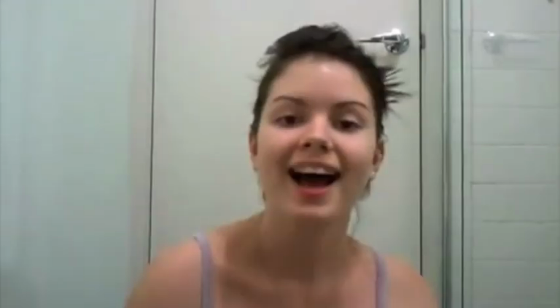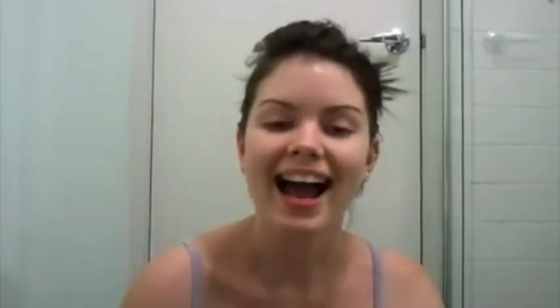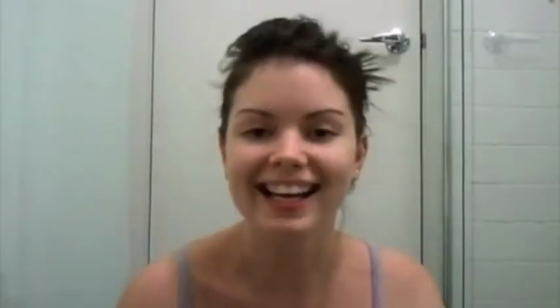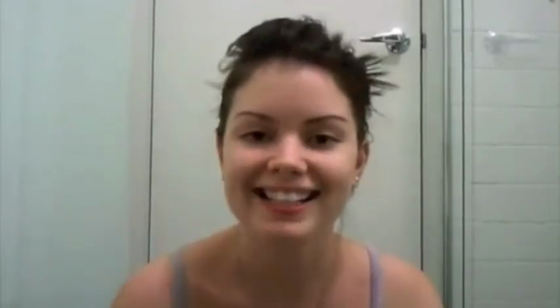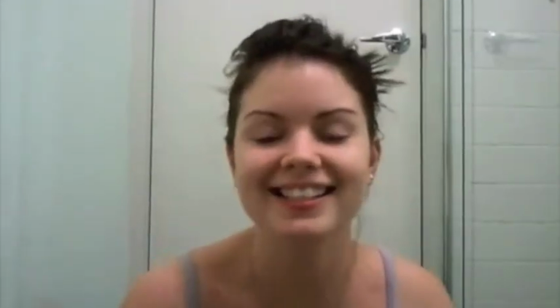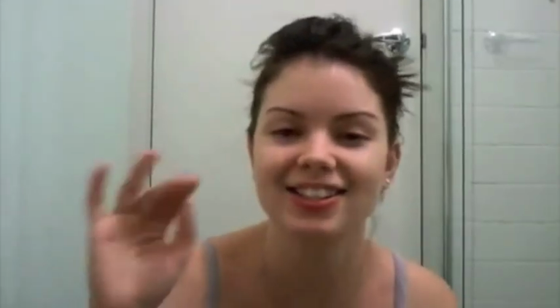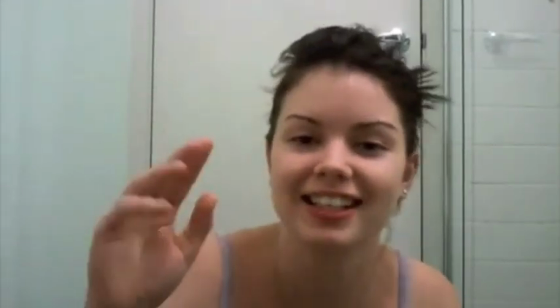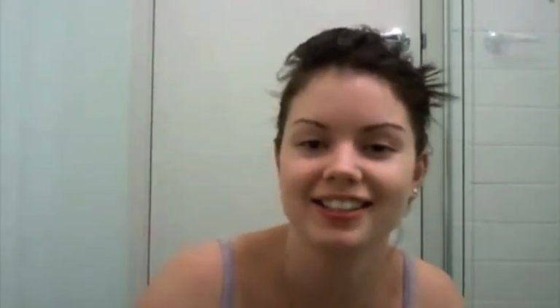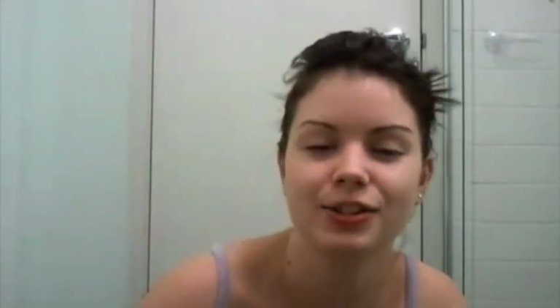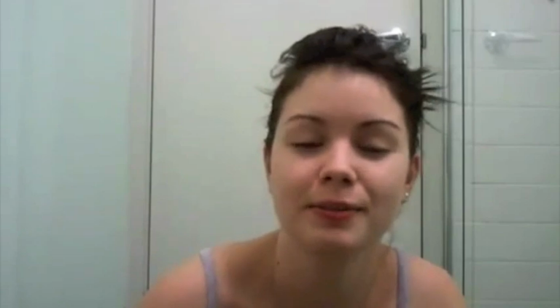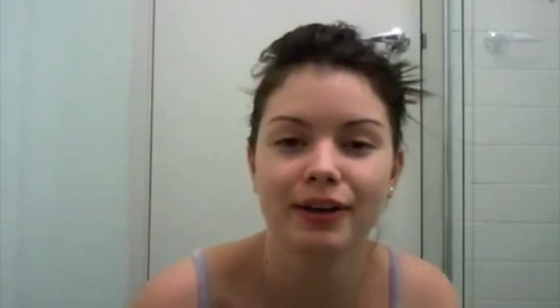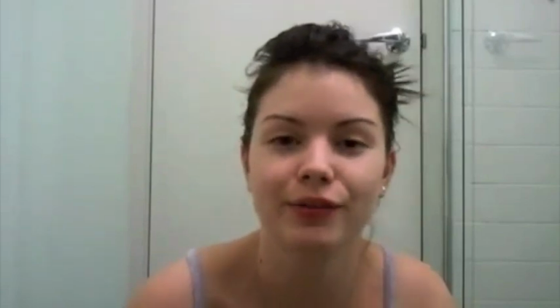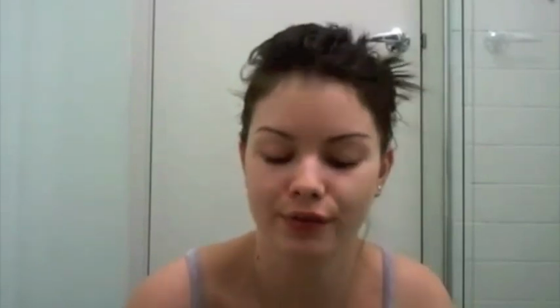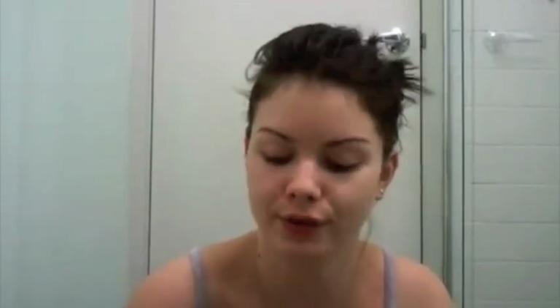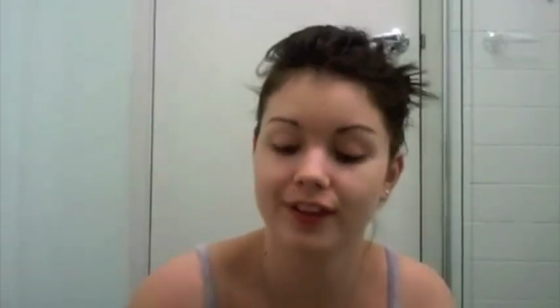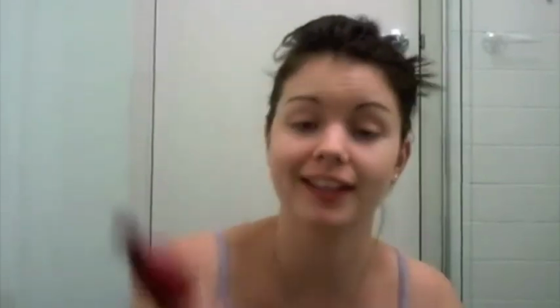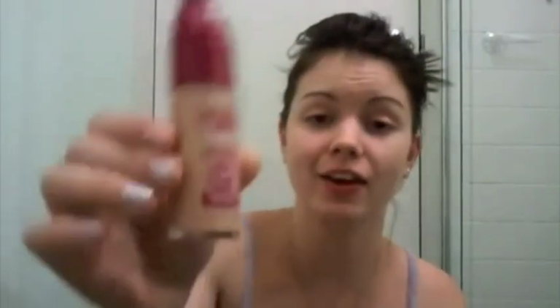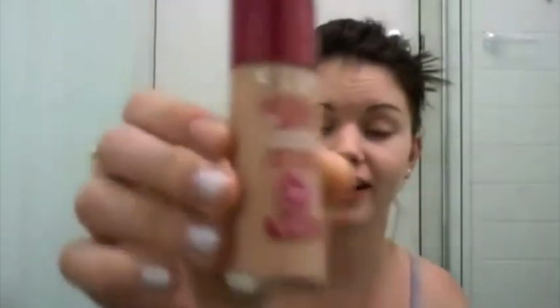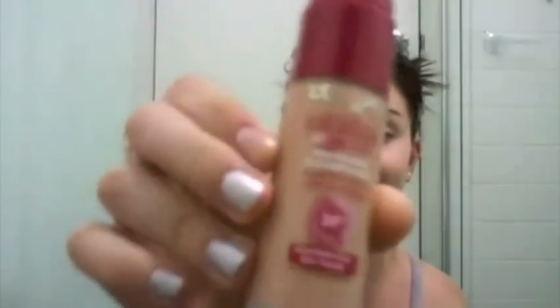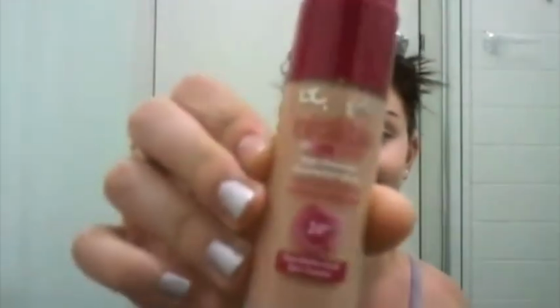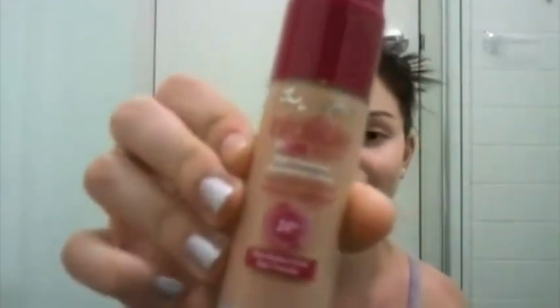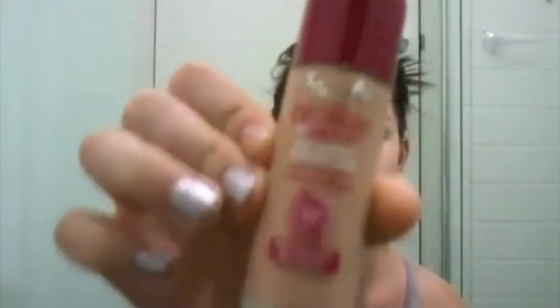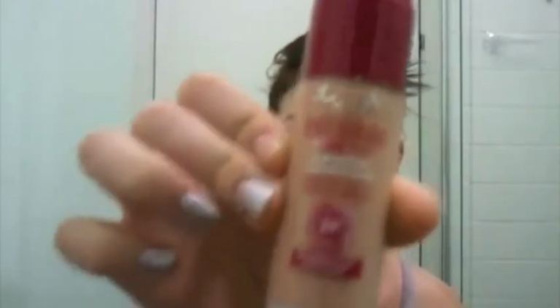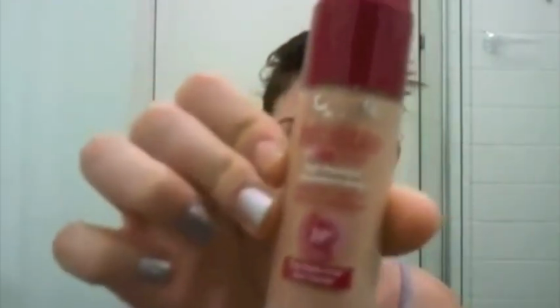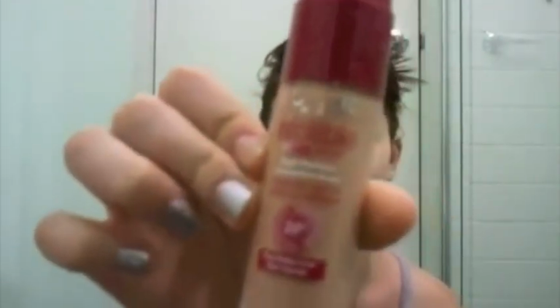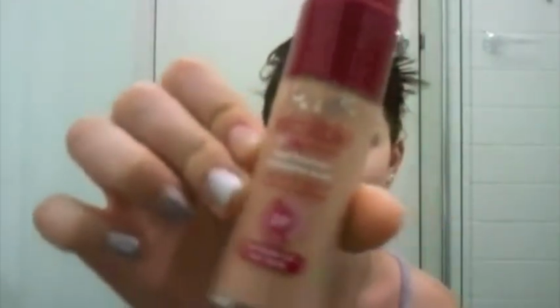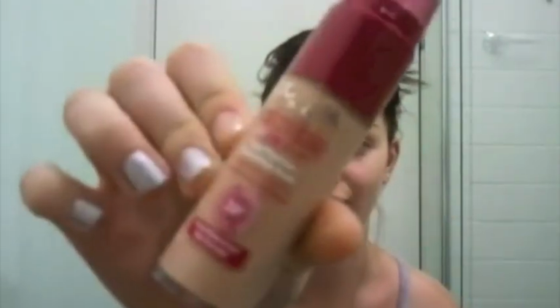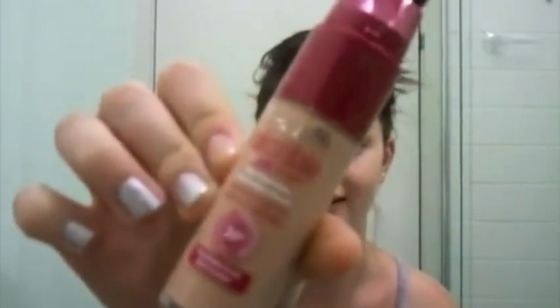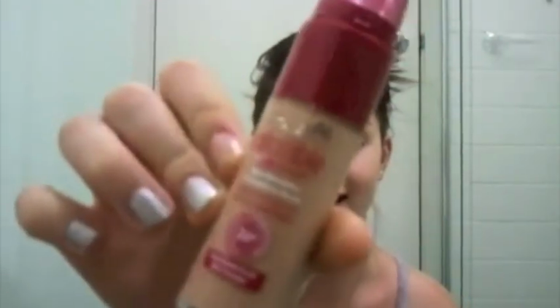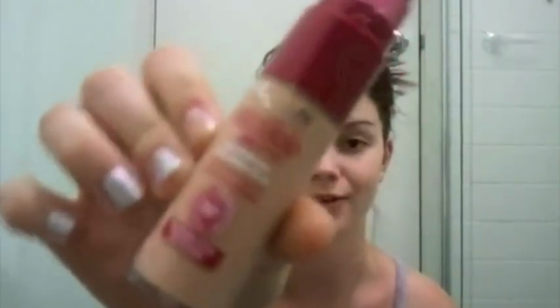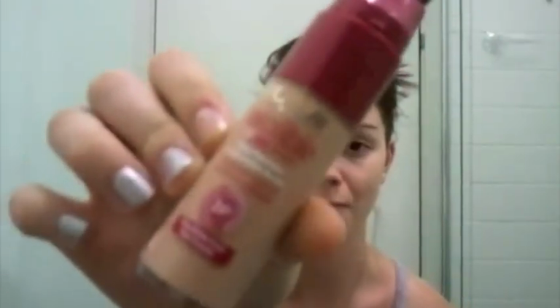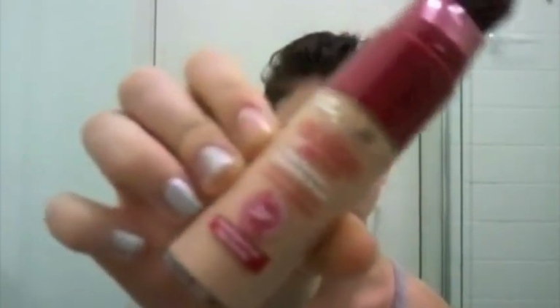Hi guys! Sonia here, doing my review for the L'Oreal Infallible 24 Hour Foundation Brush.